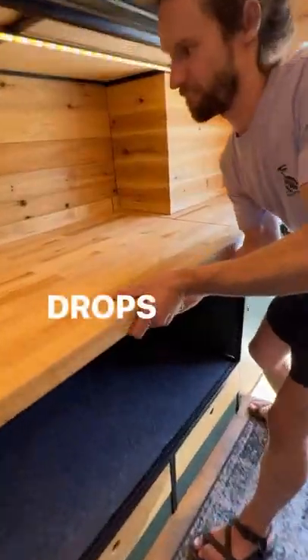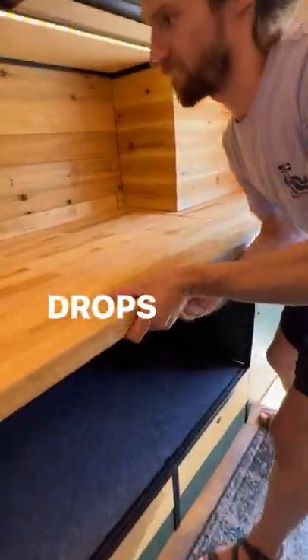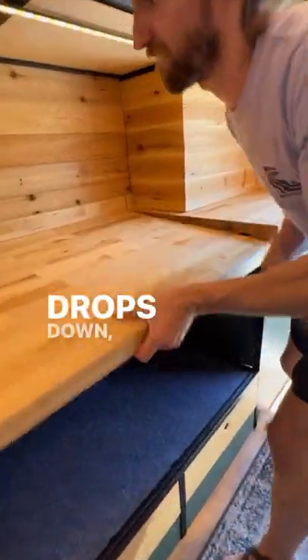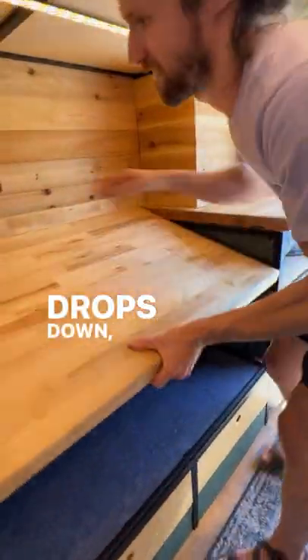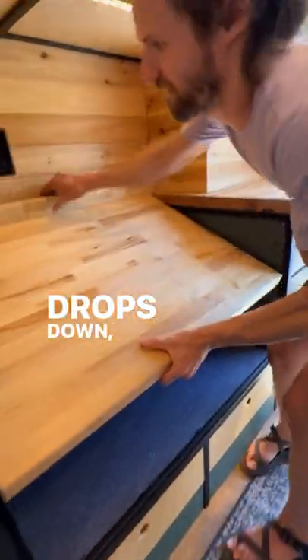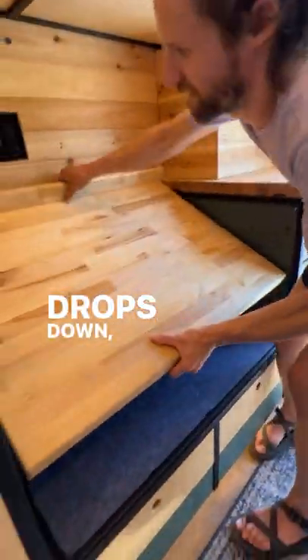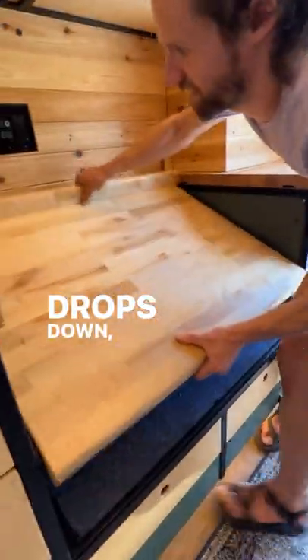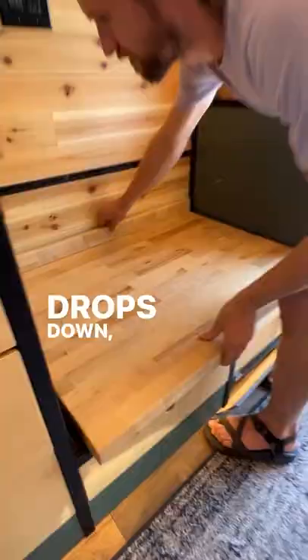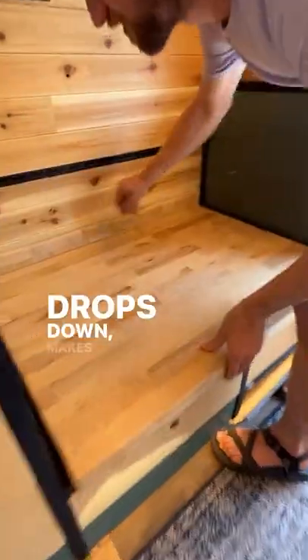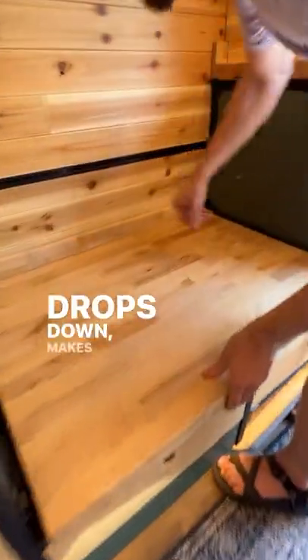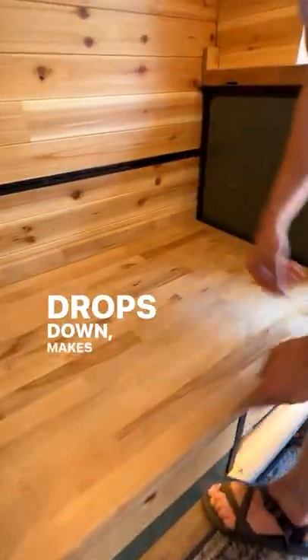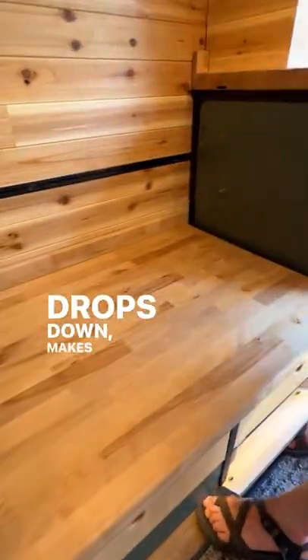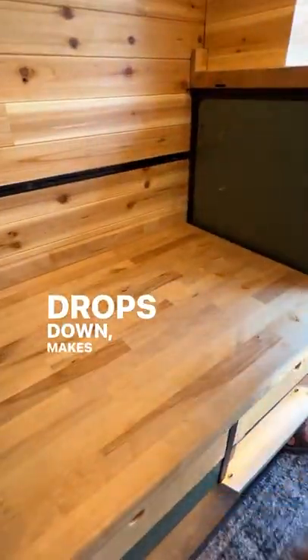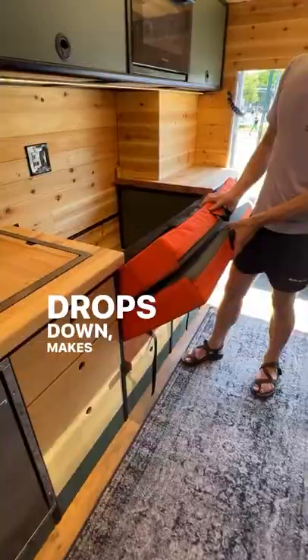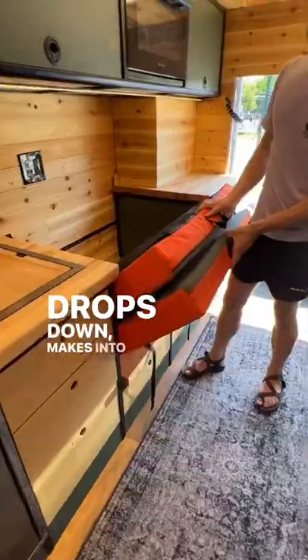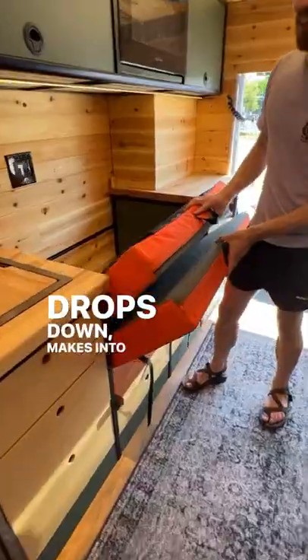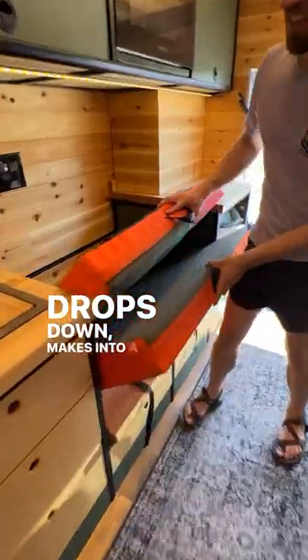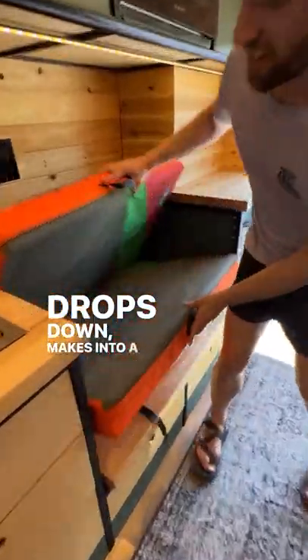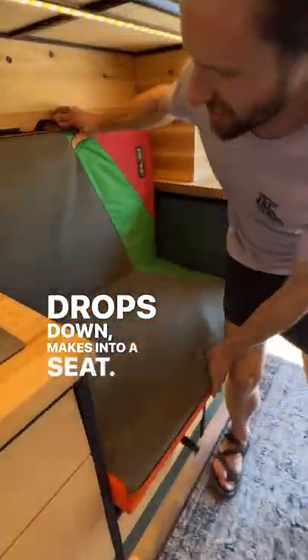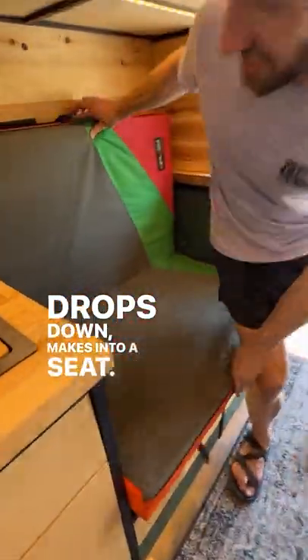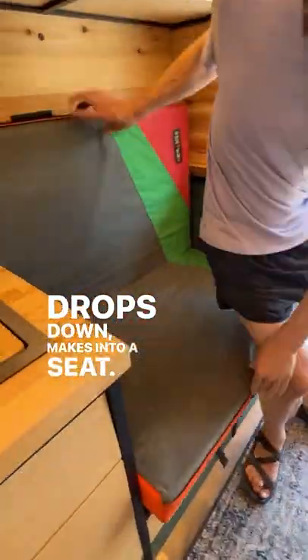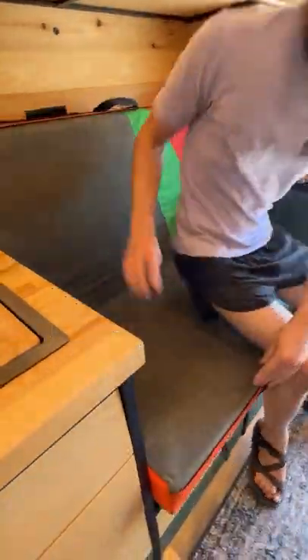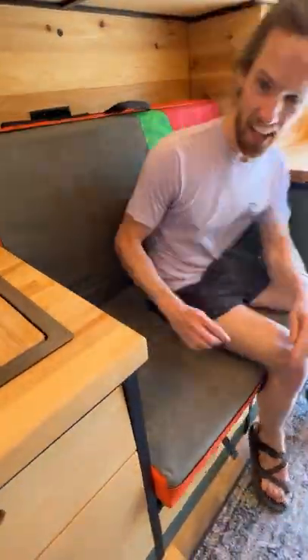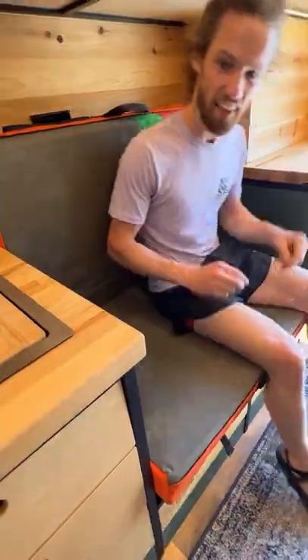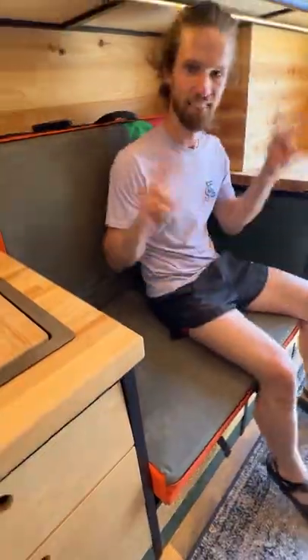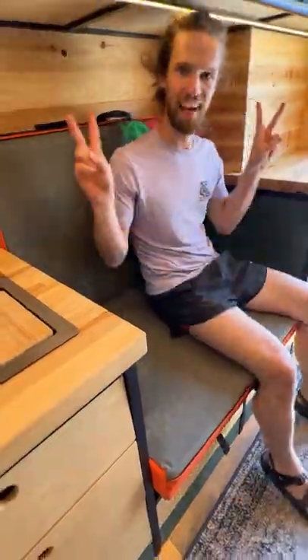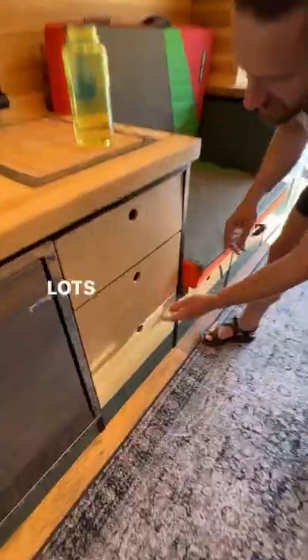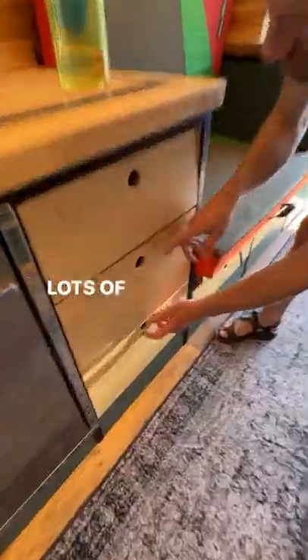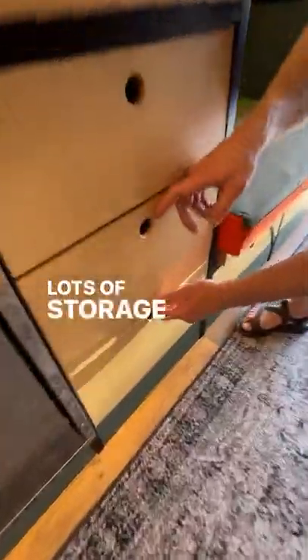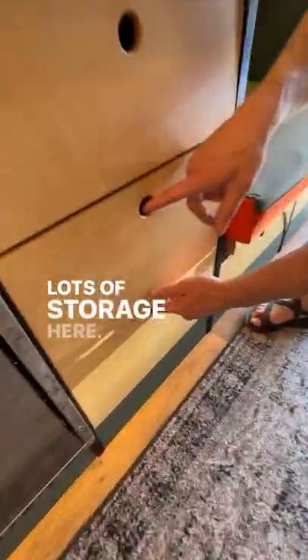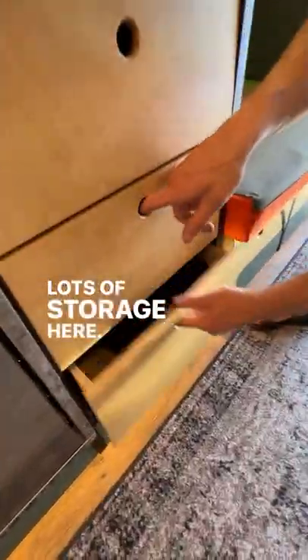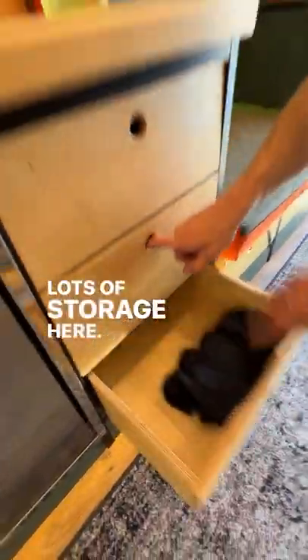Countertop drops down, makes it into a seat. Lots of storage here.